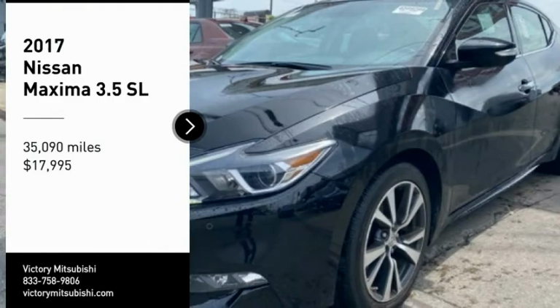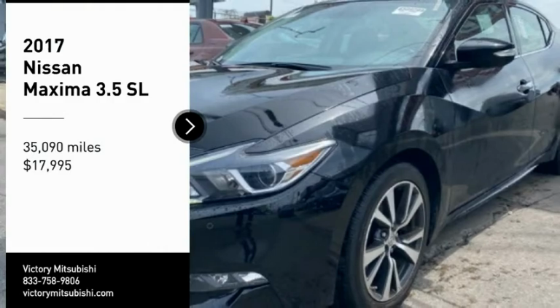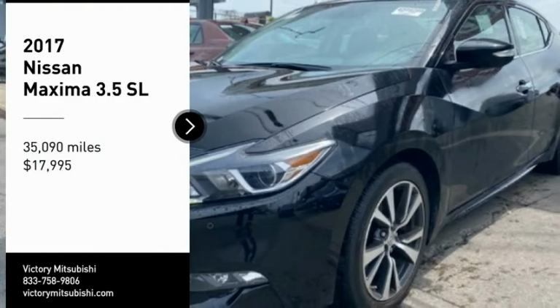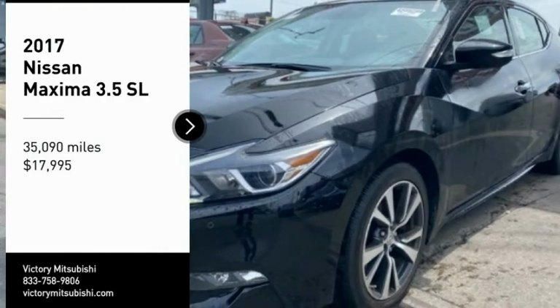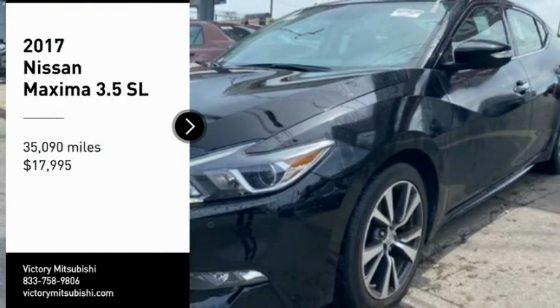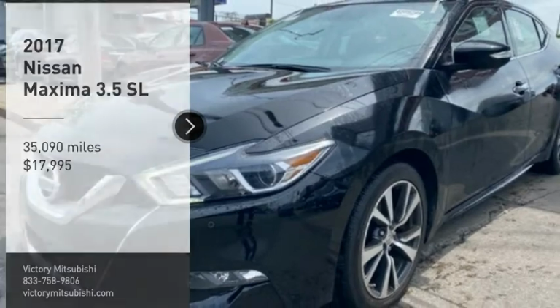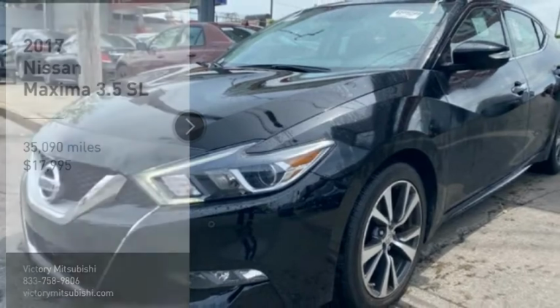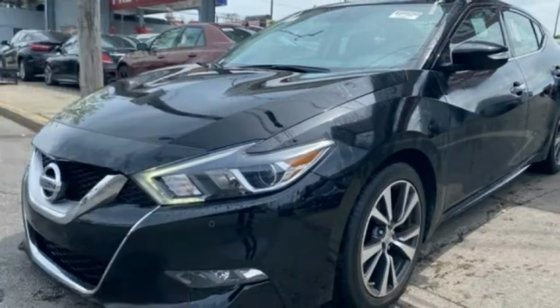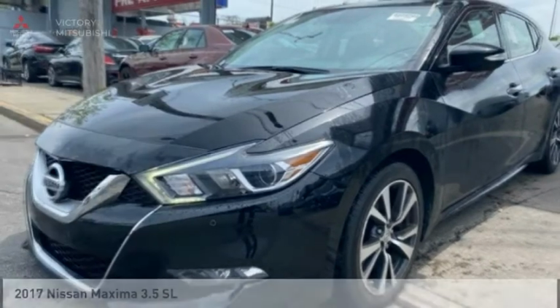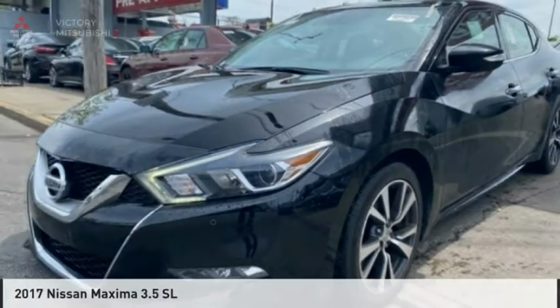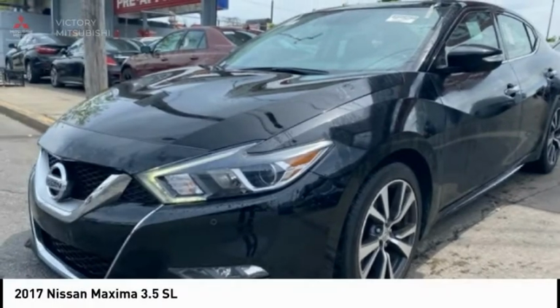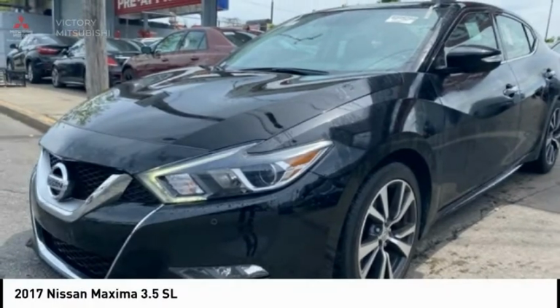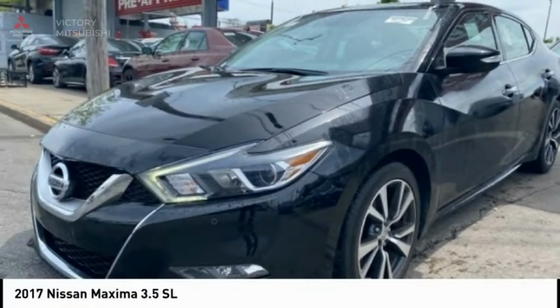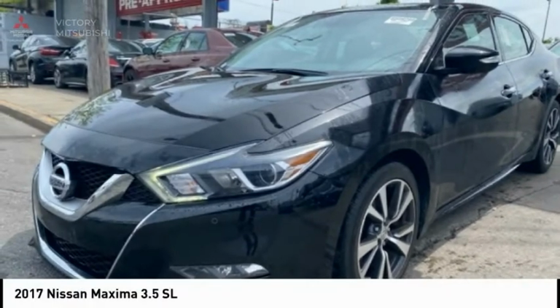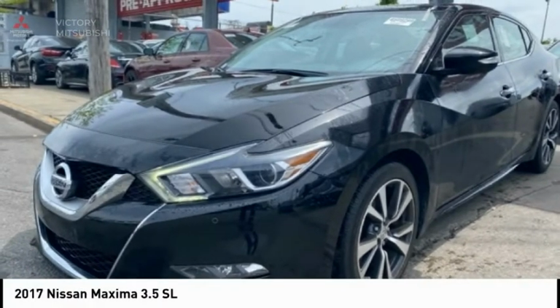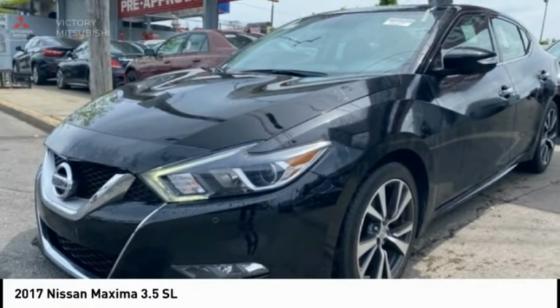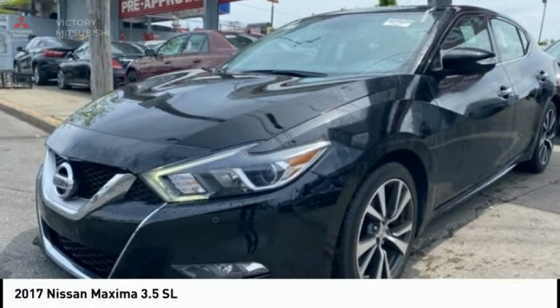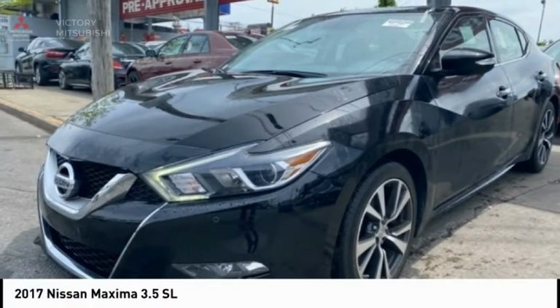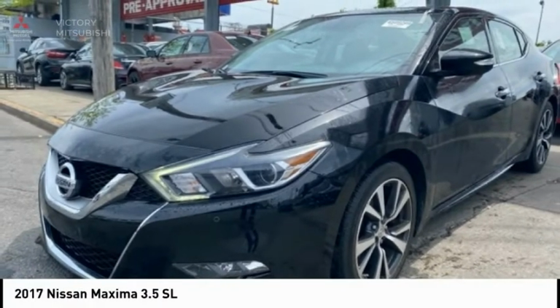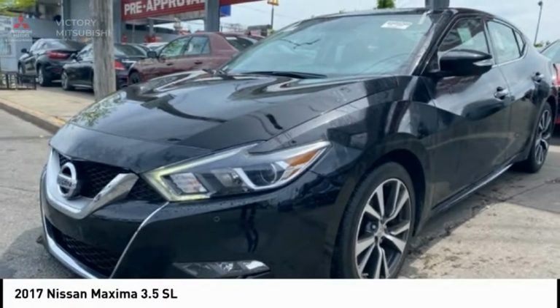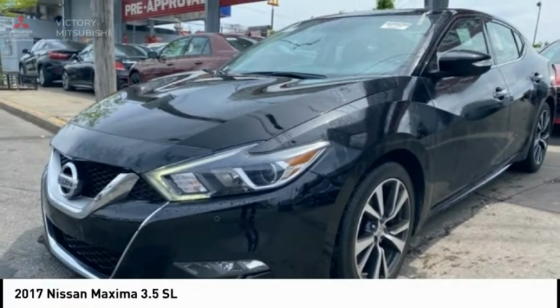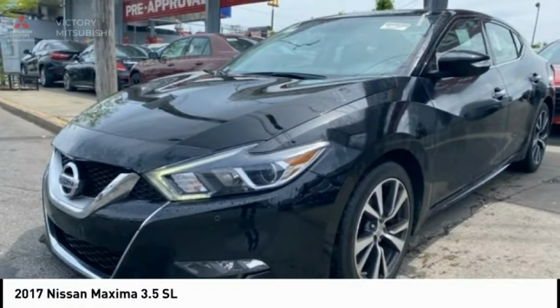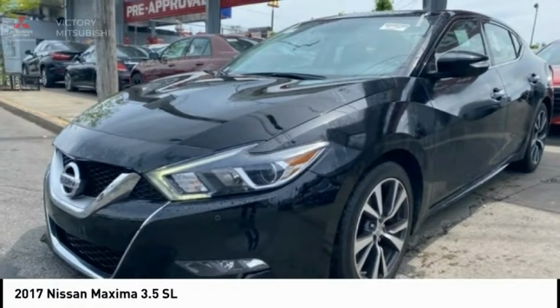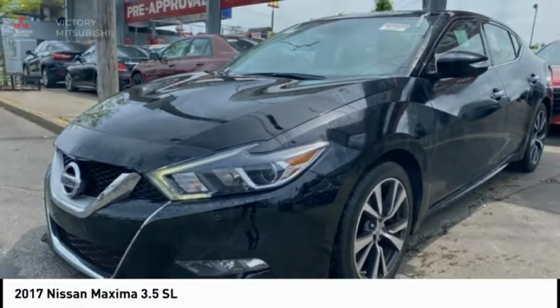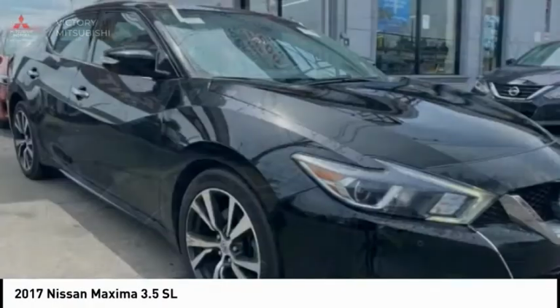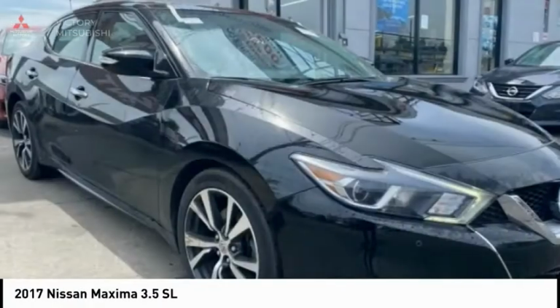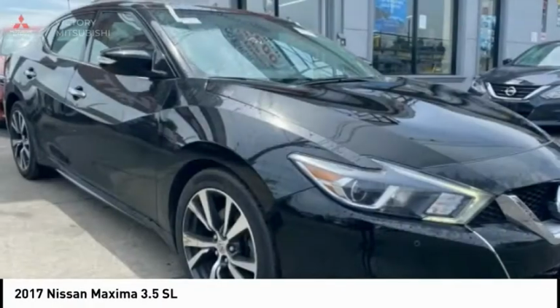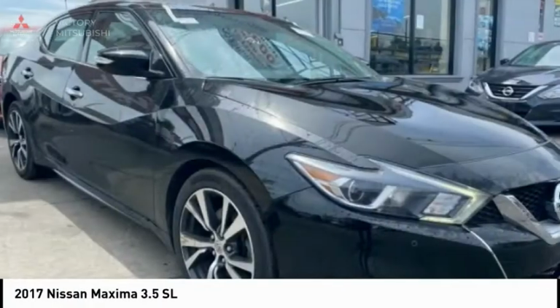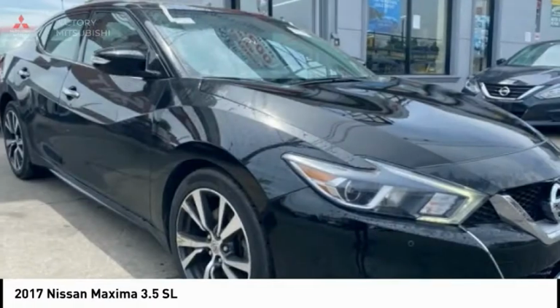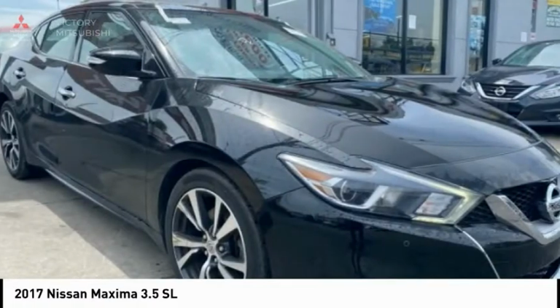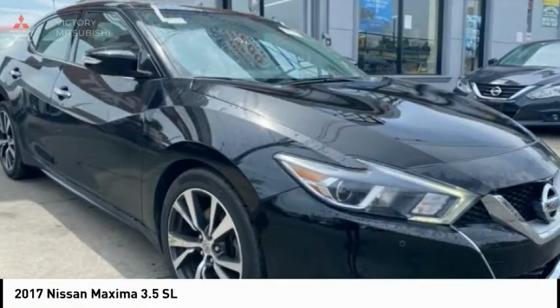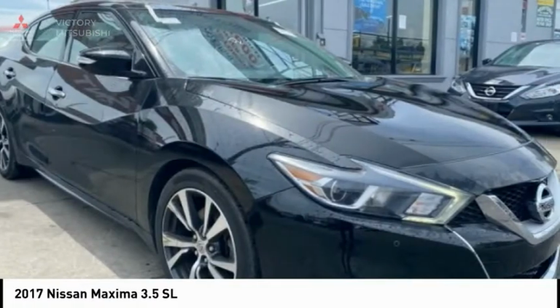Check out the 2017 Maxima. Maxima offers elegance with an edge.